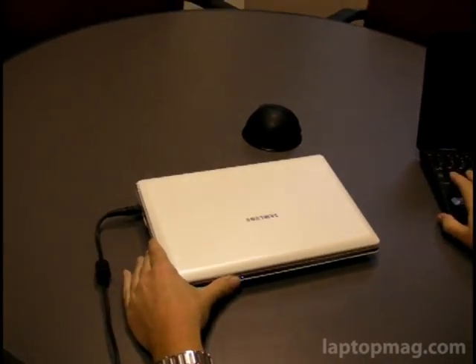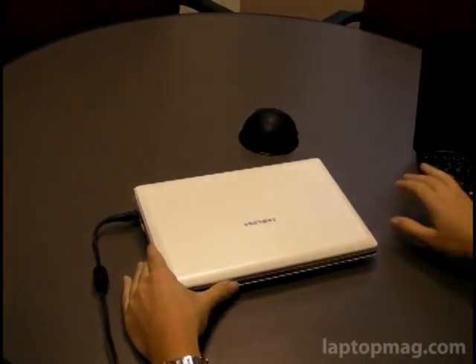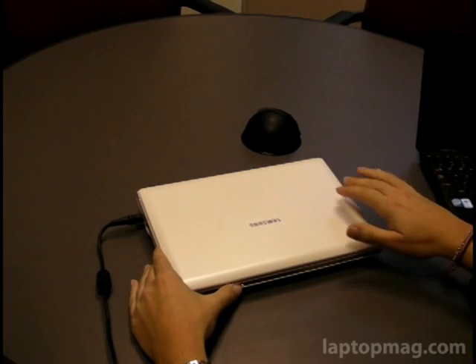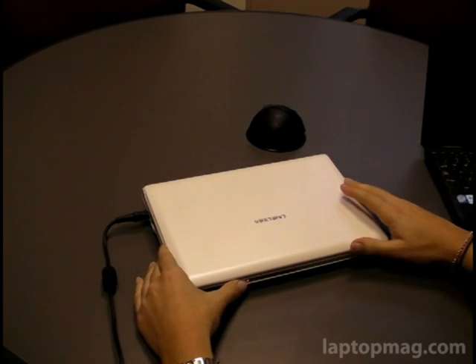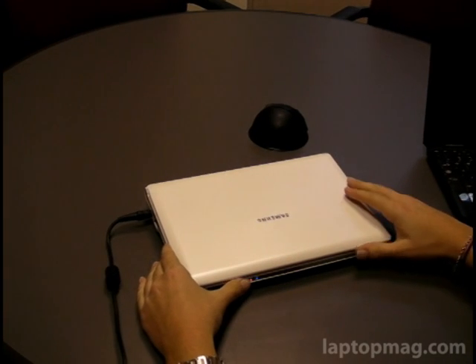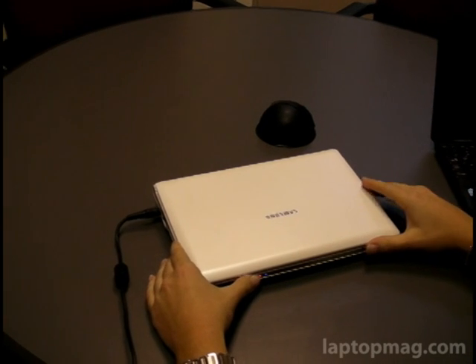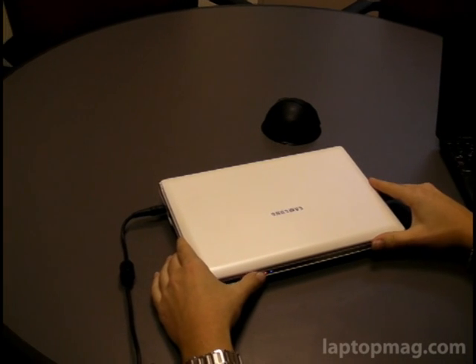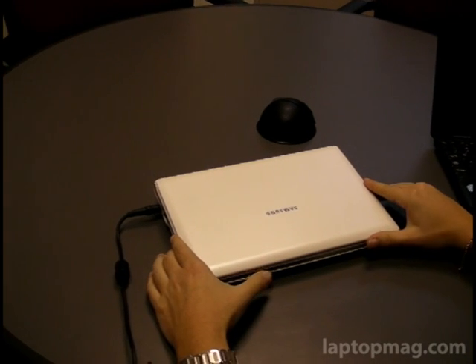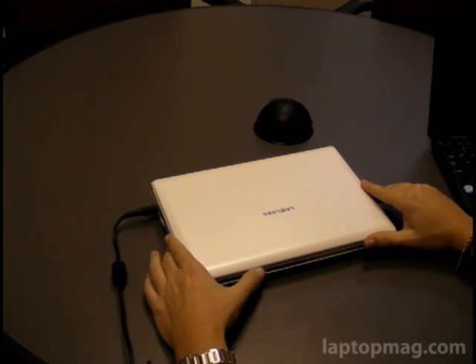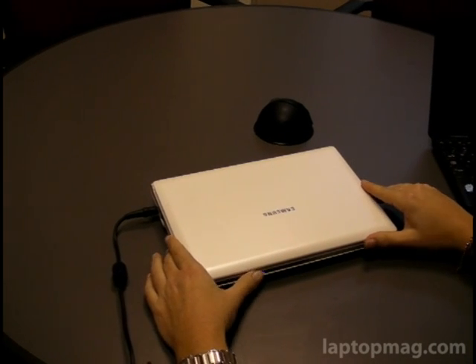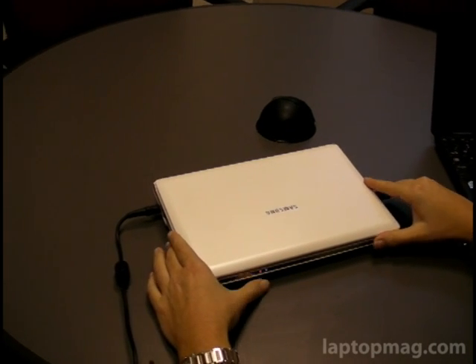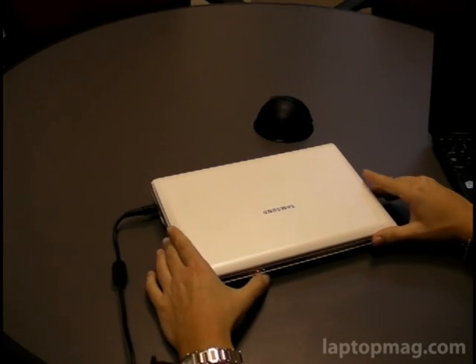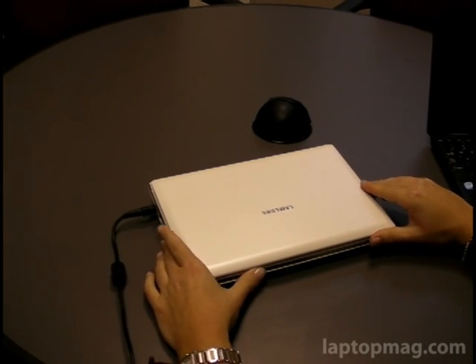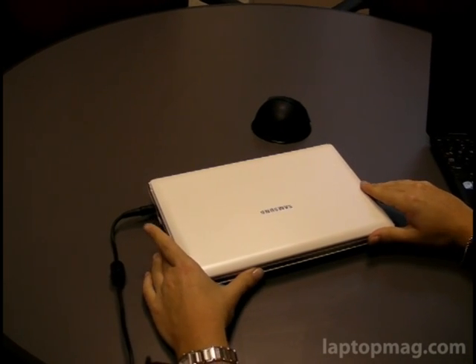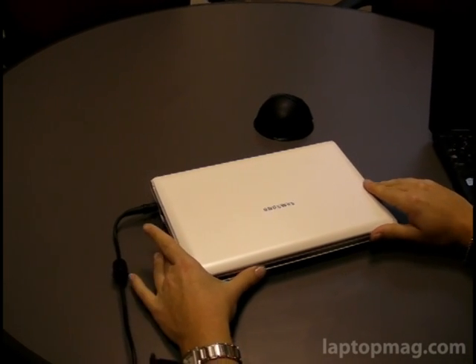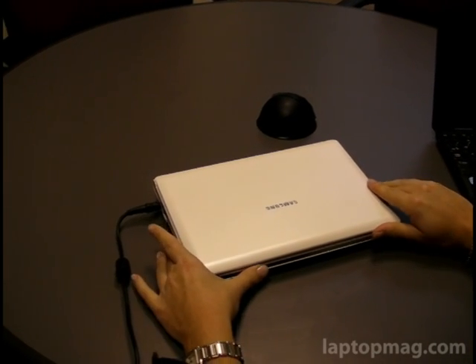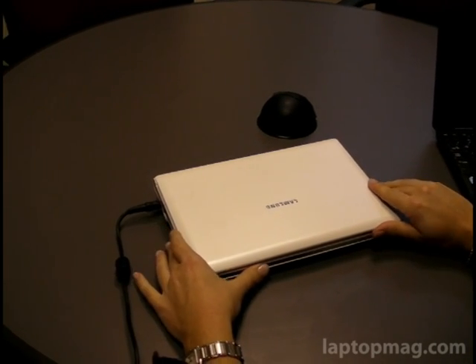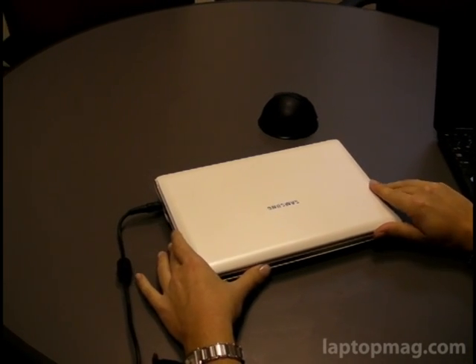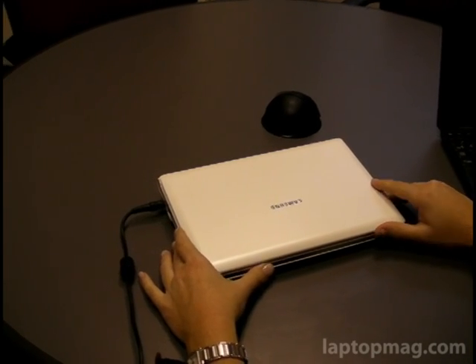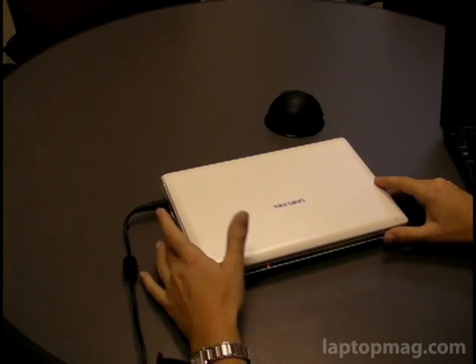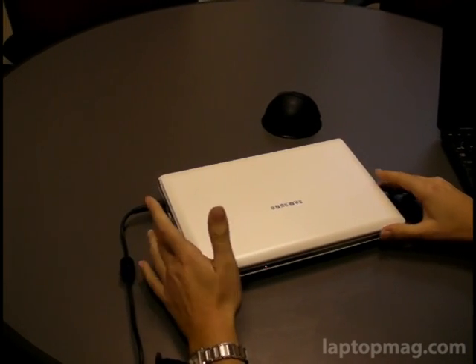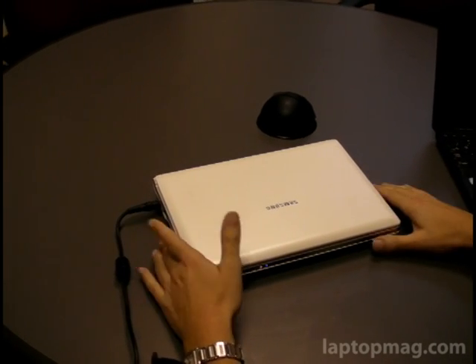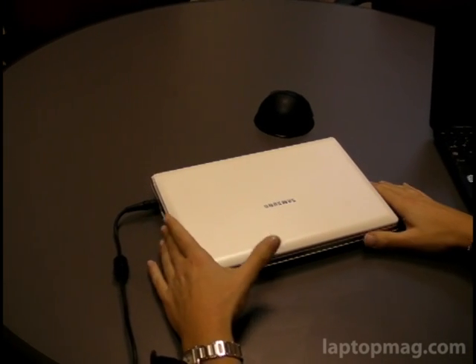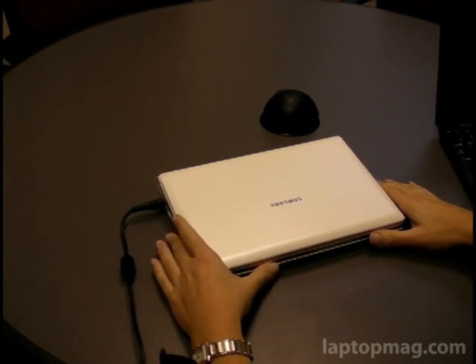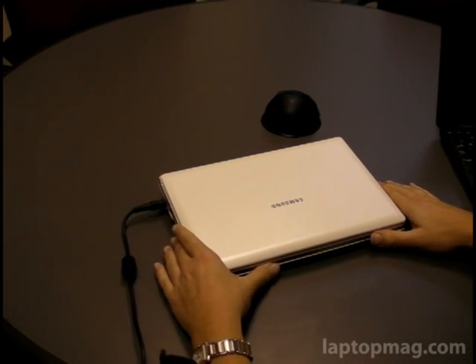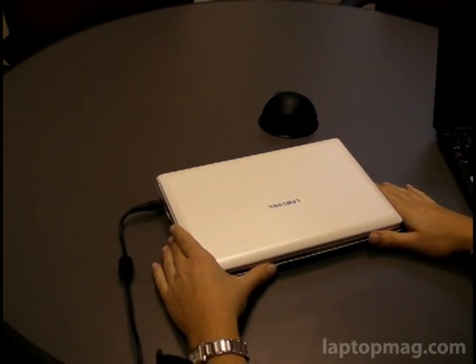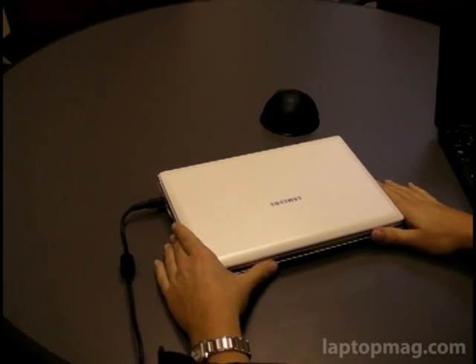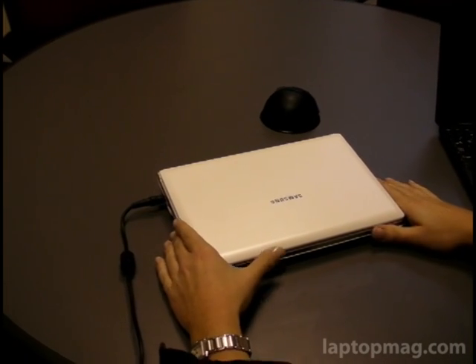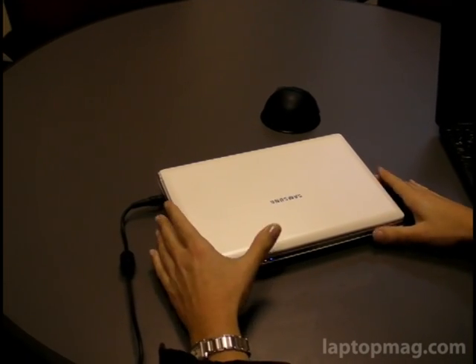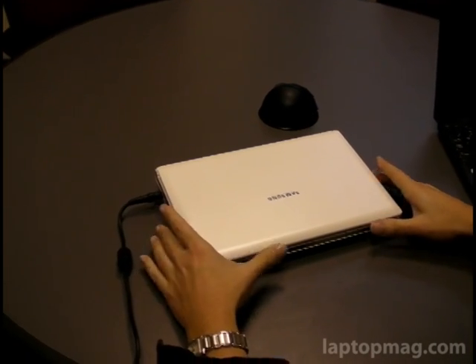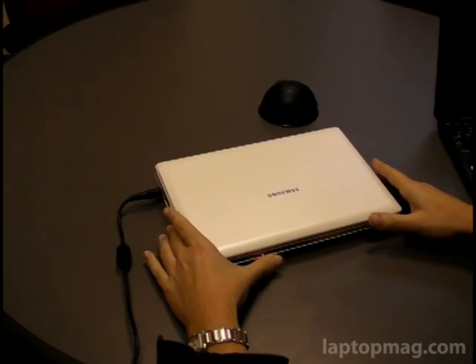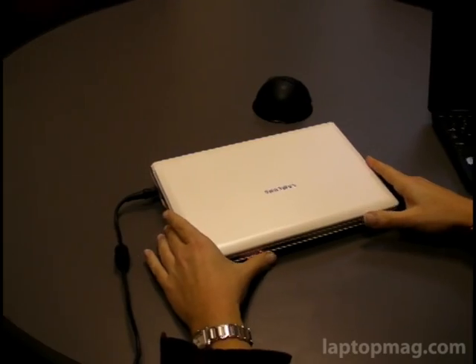It's also one of their entries into the U.S. notebook market. So this is the Samsung NC10, and it's $499.